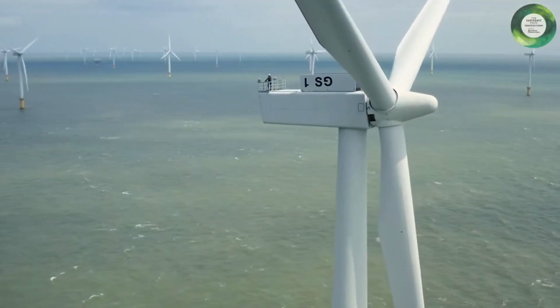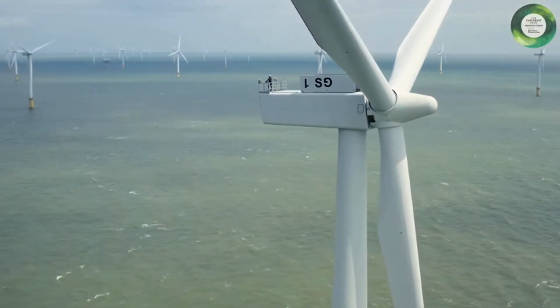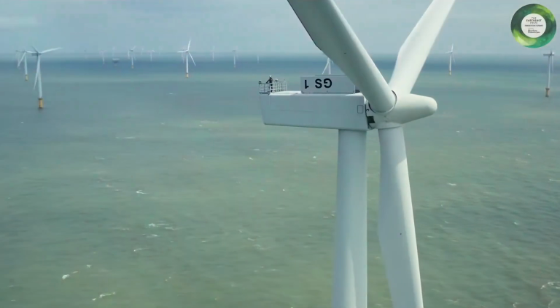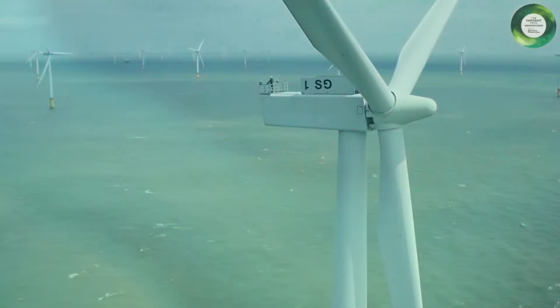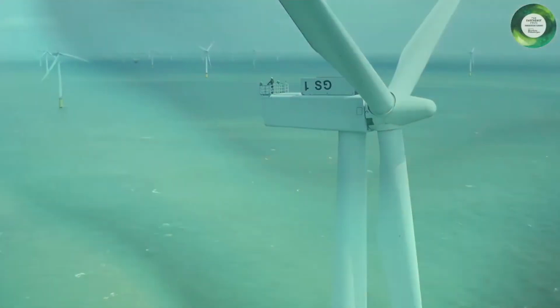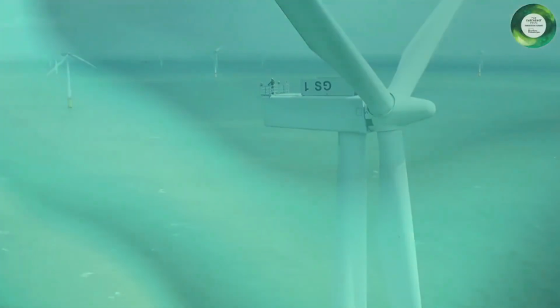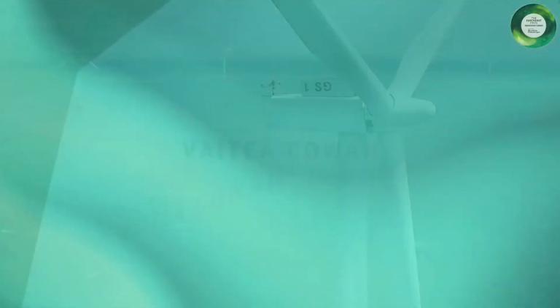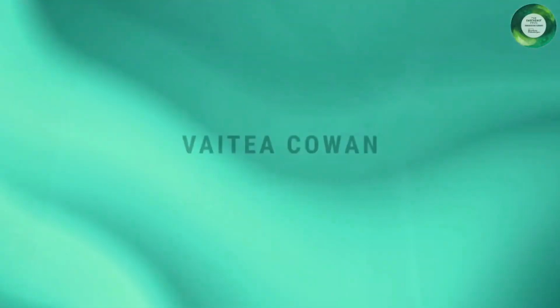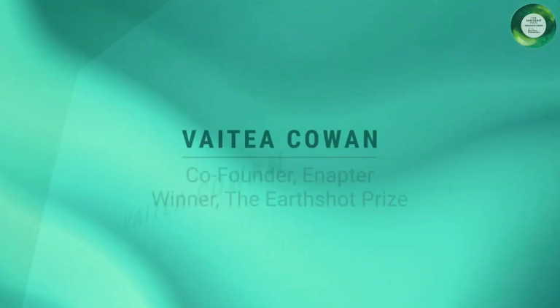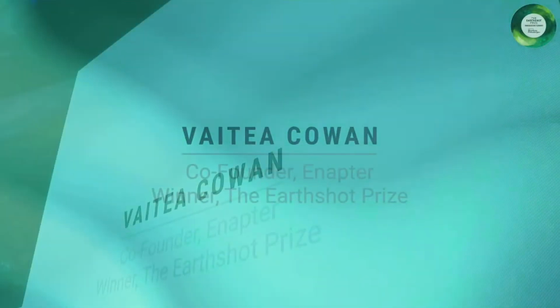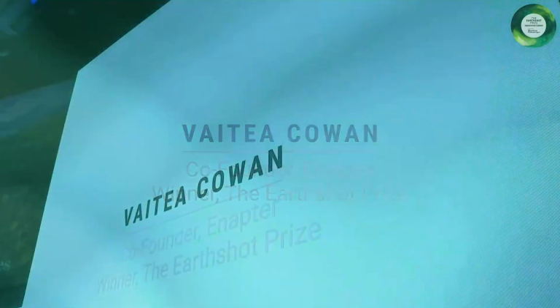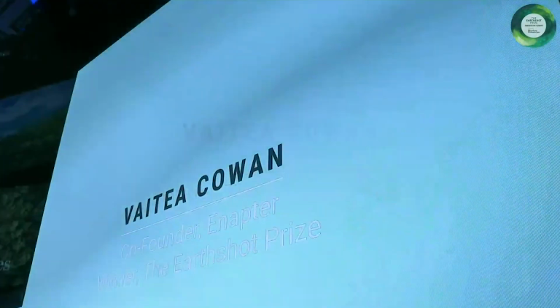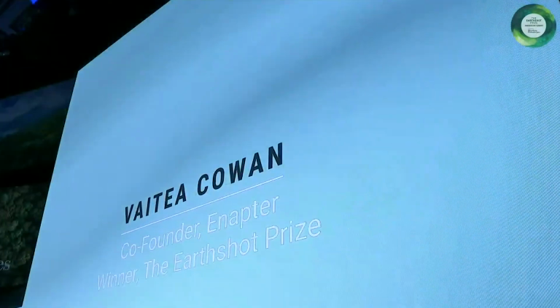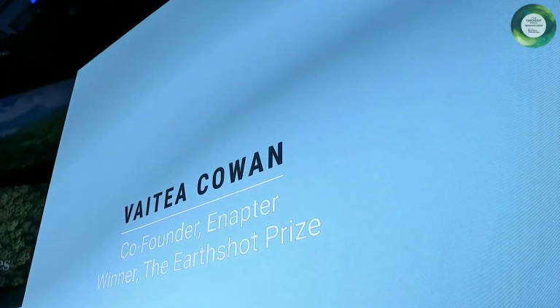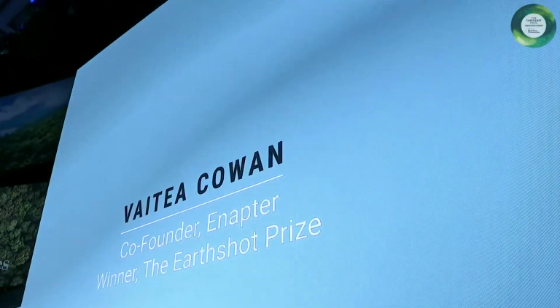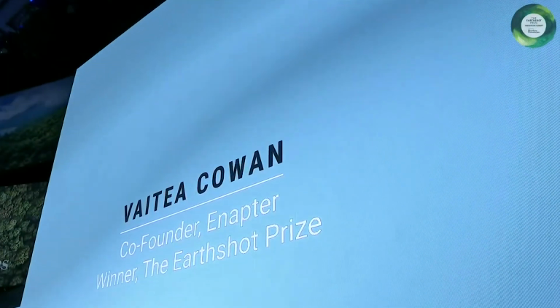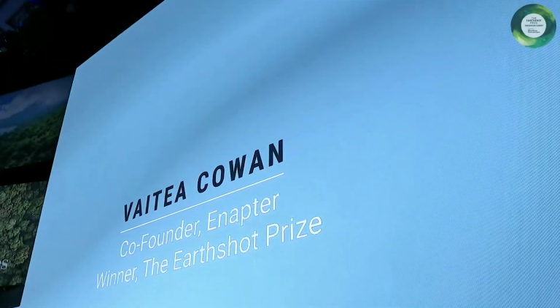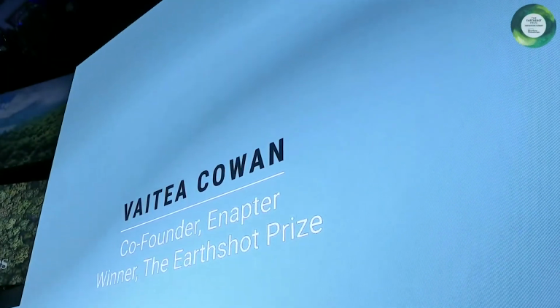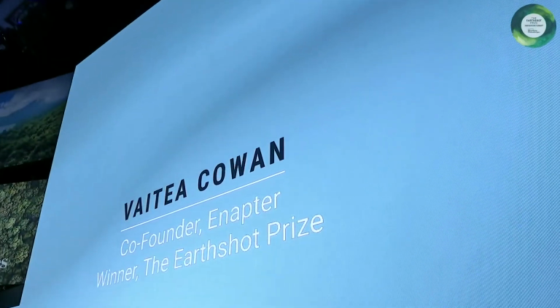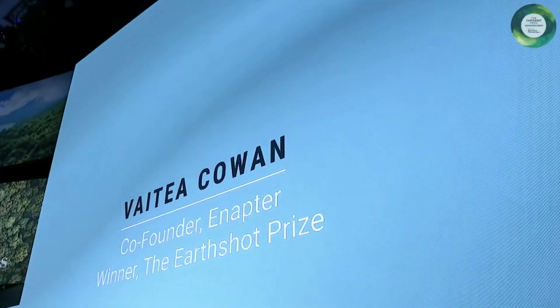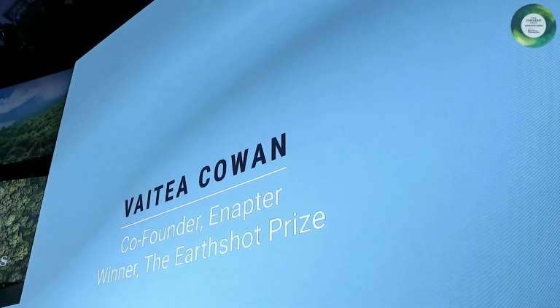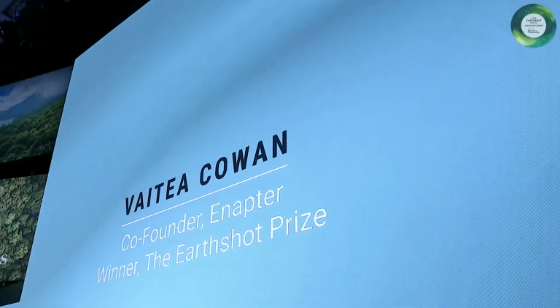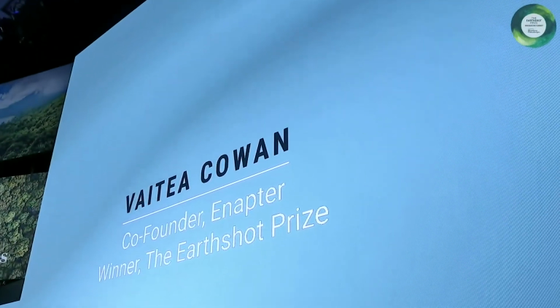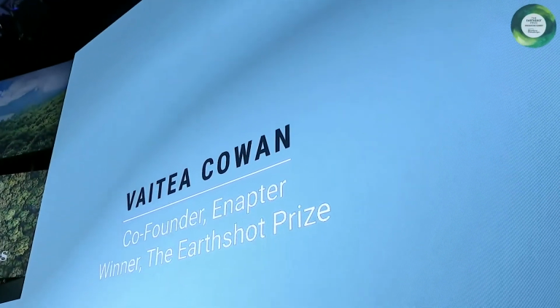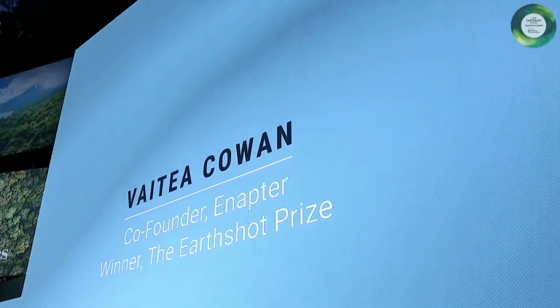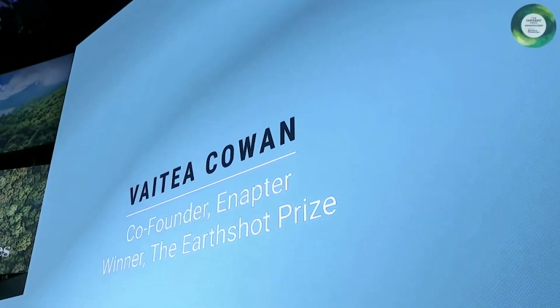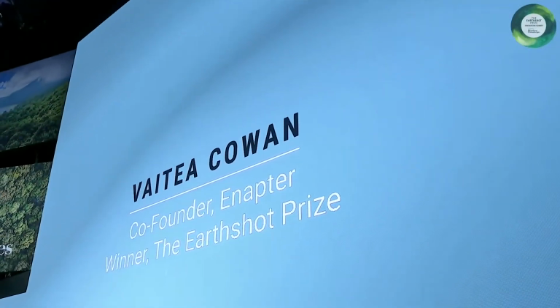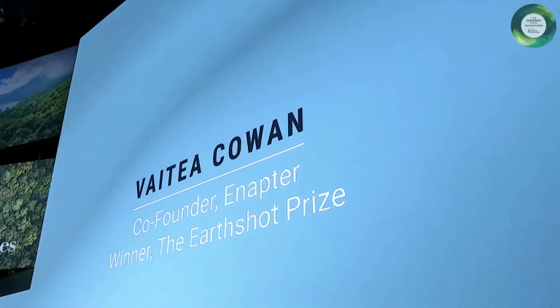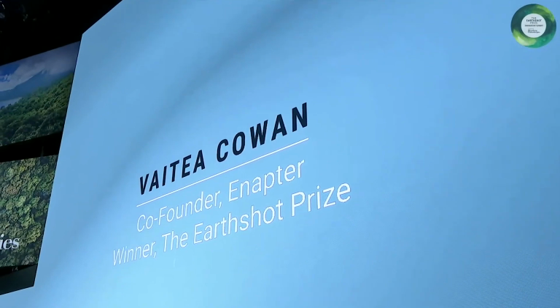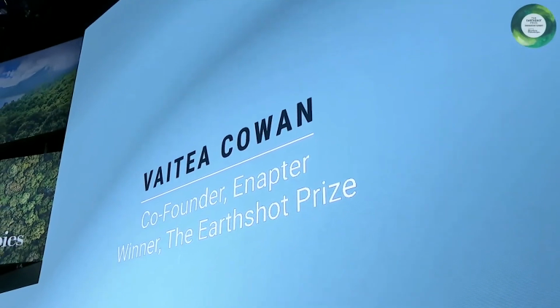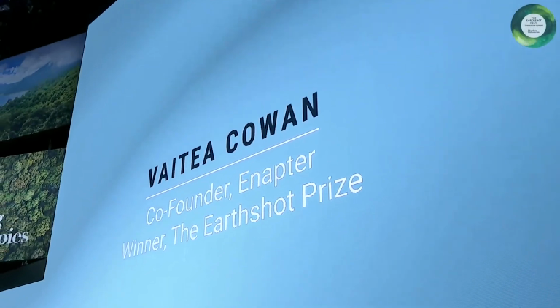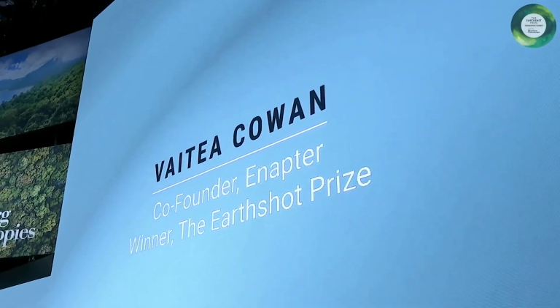Please welcome co-founder of Enaptor and winner of the Earthshot Prize, Vitea Cohen.